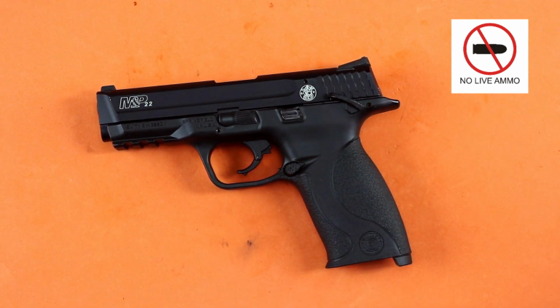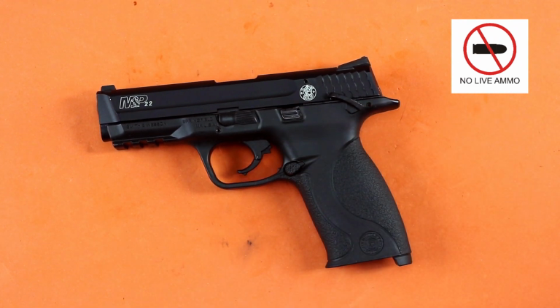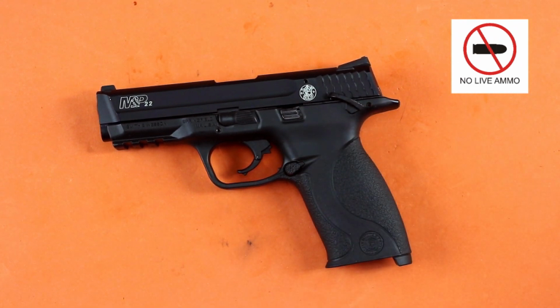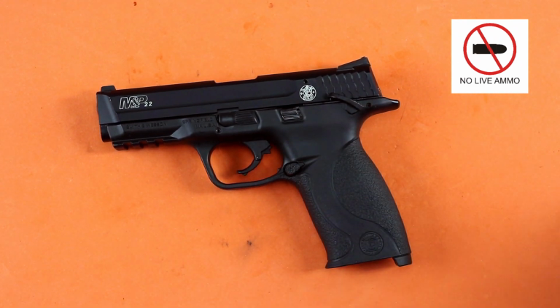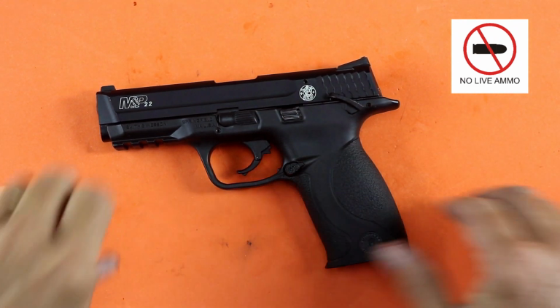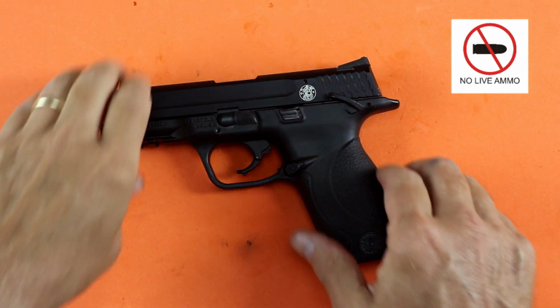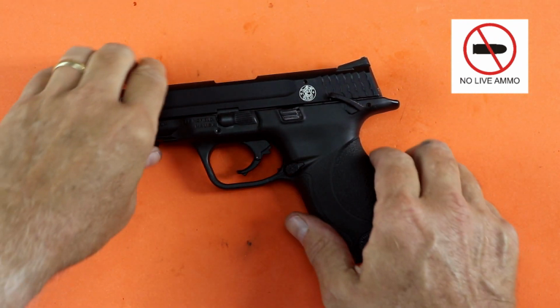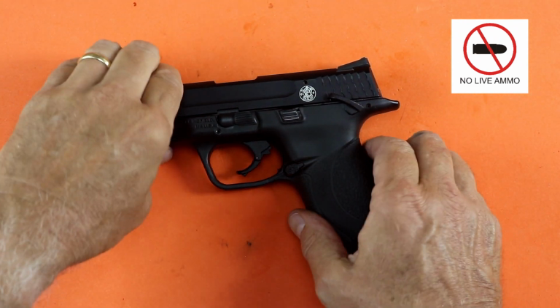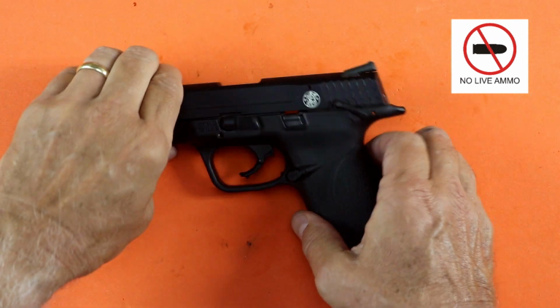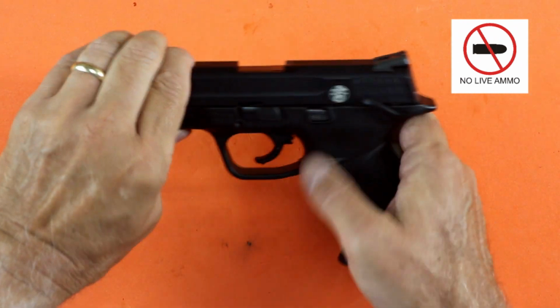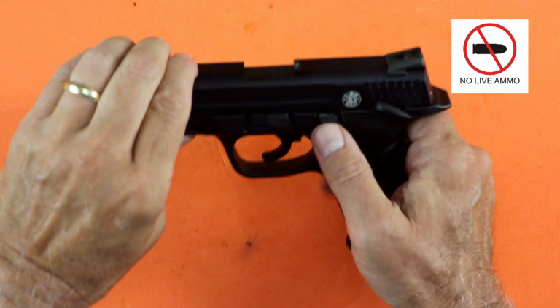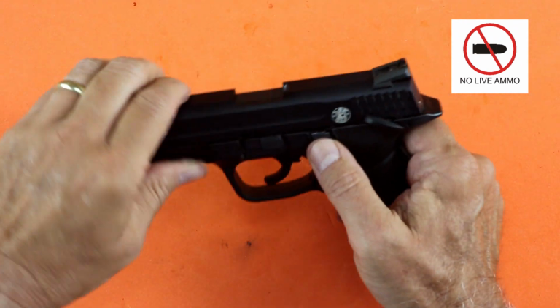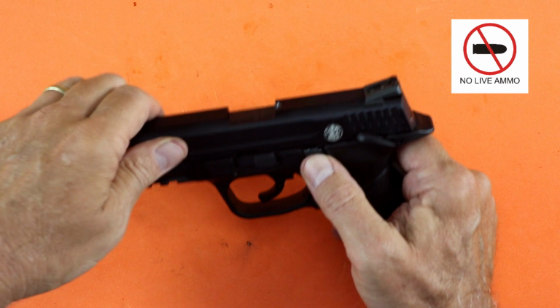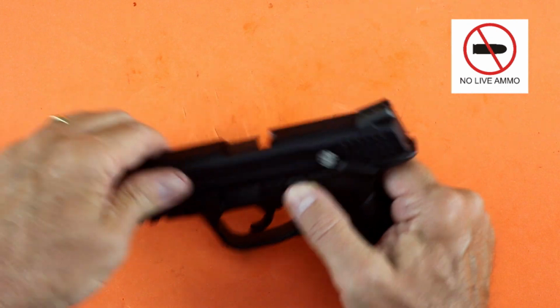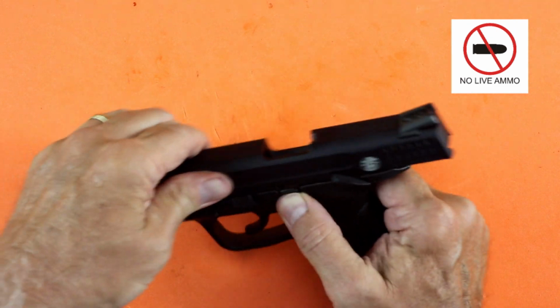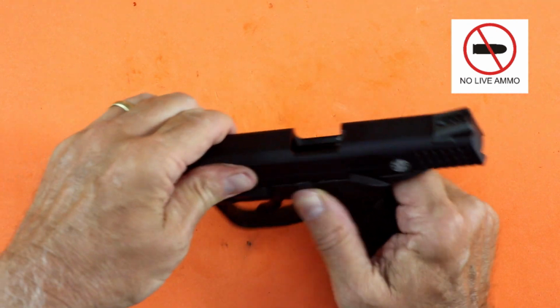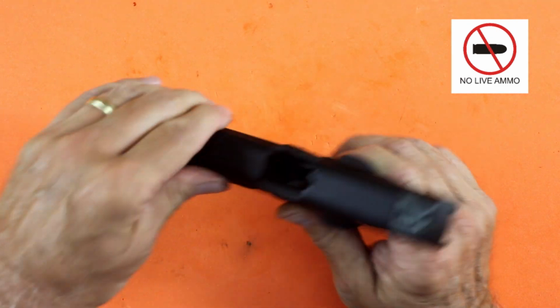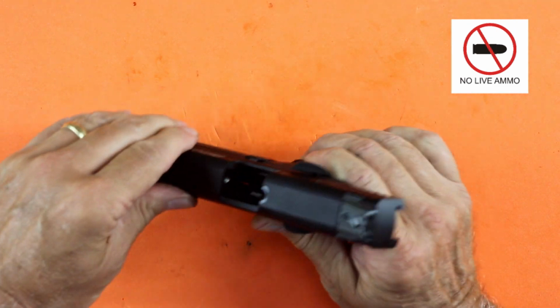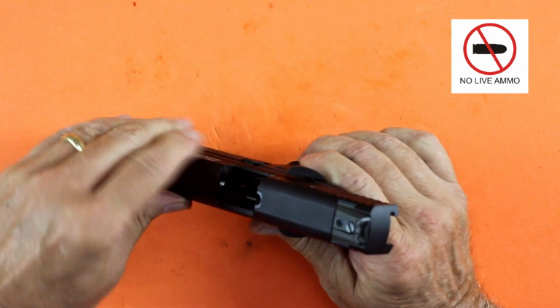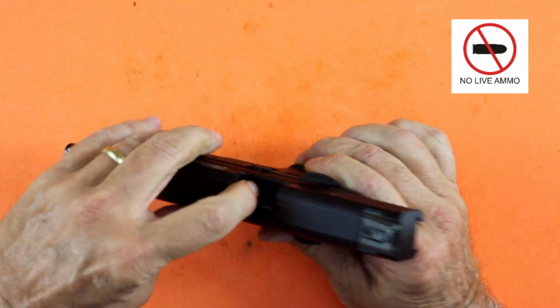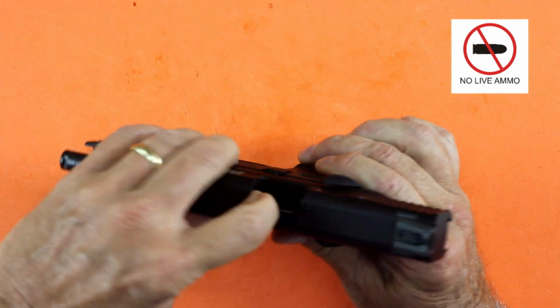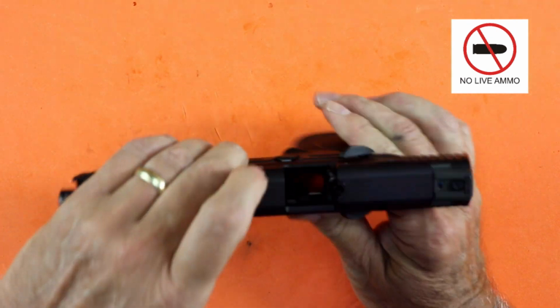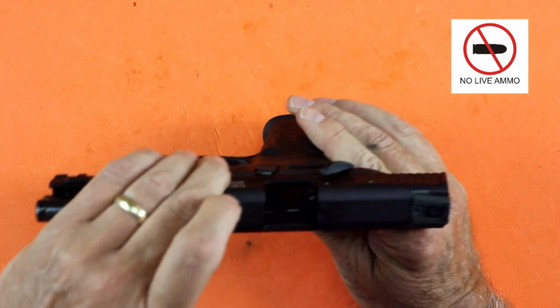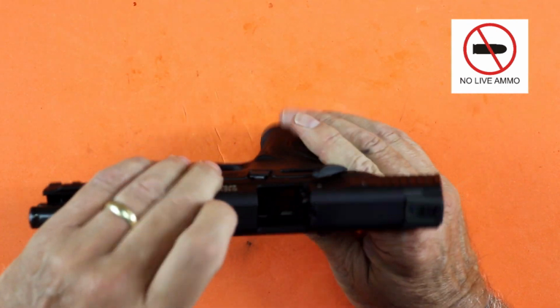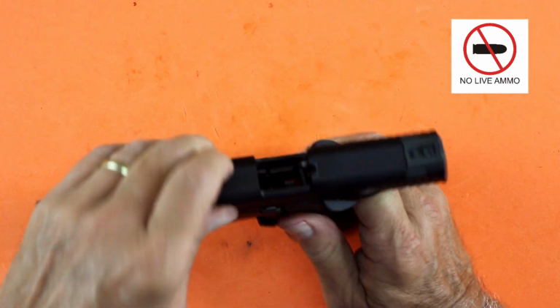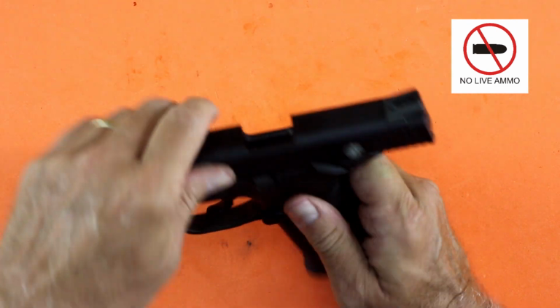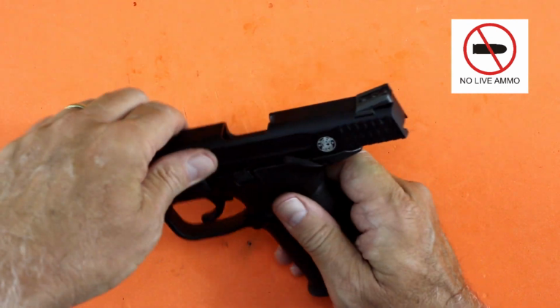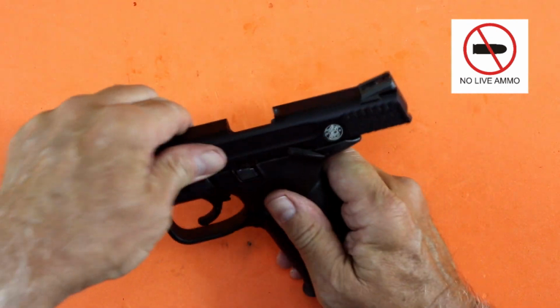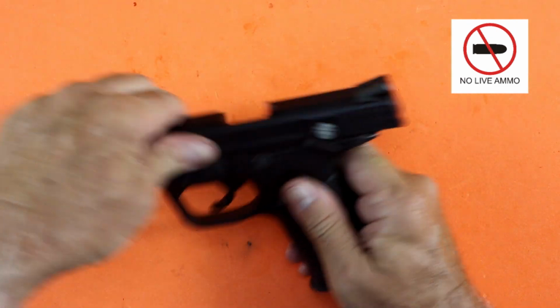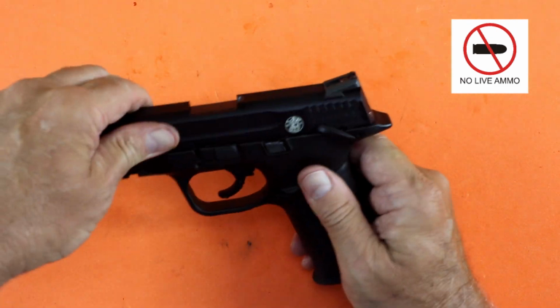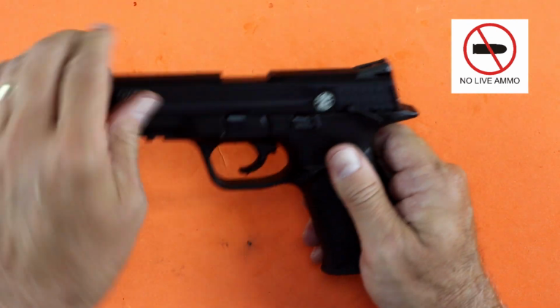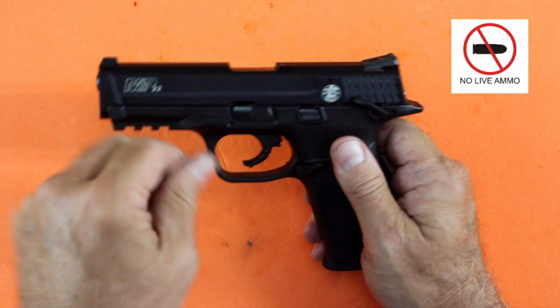We're going to lock the slide to the rear and visually and physically inspect the chamber and the magazine well. Make sure this firearm is unloaded.